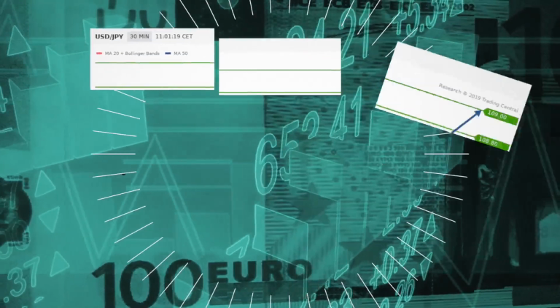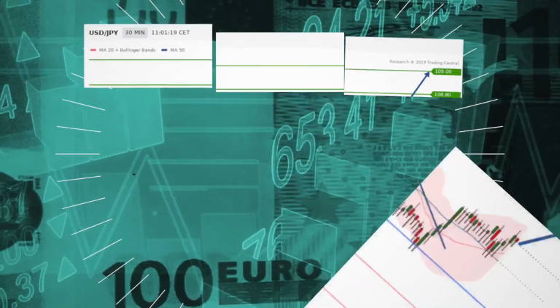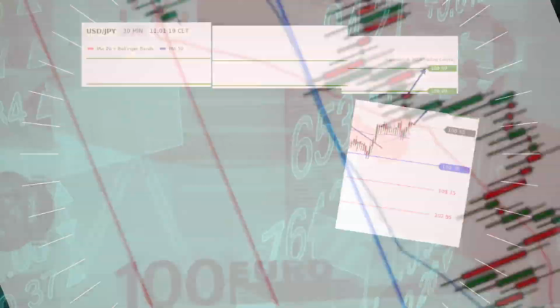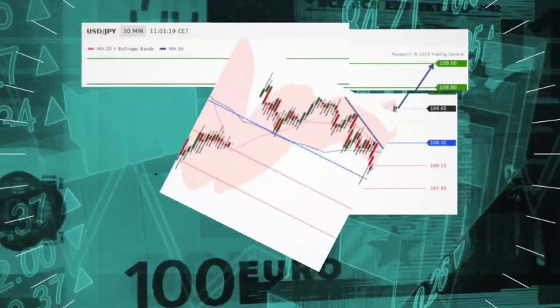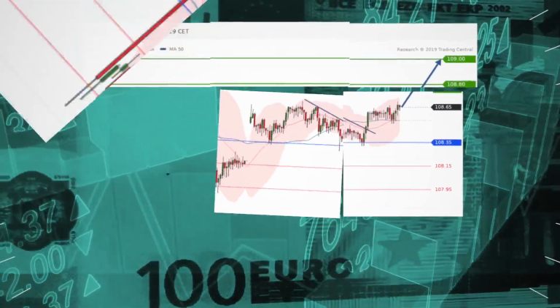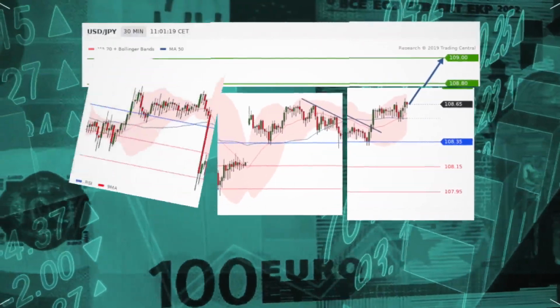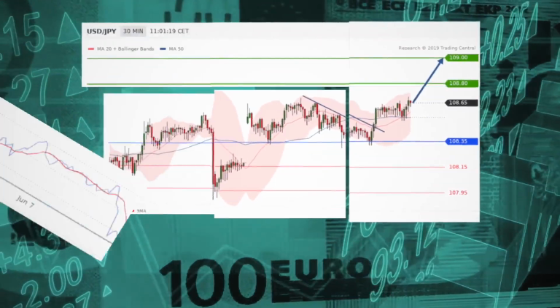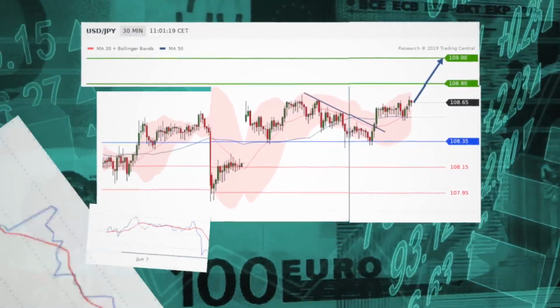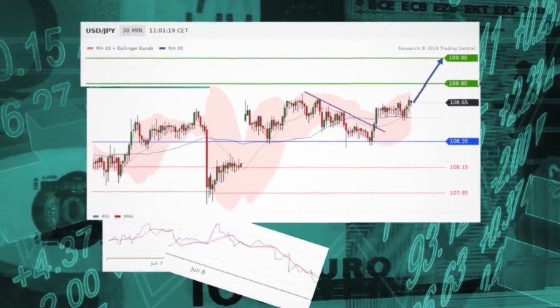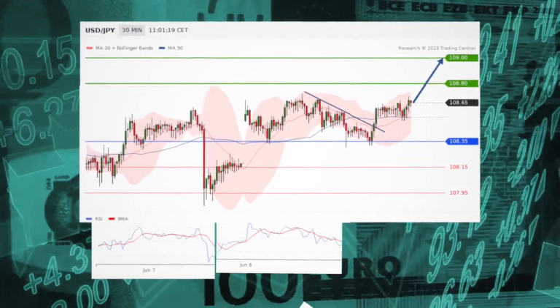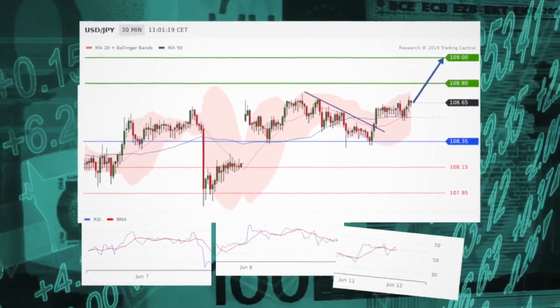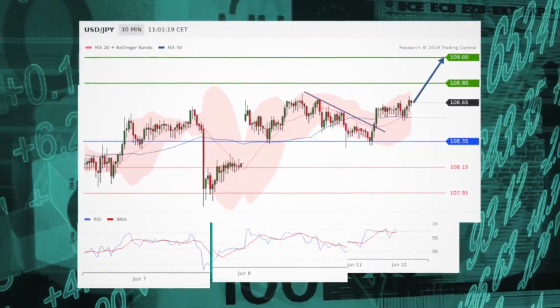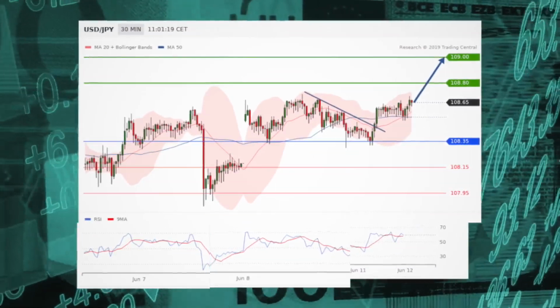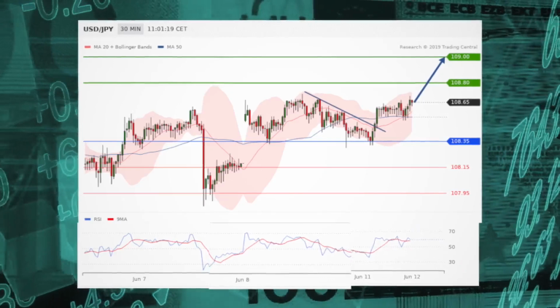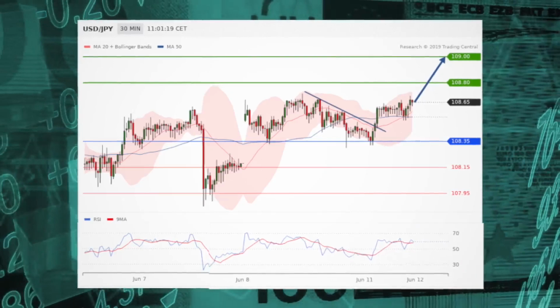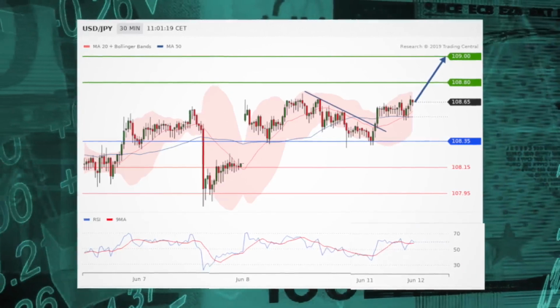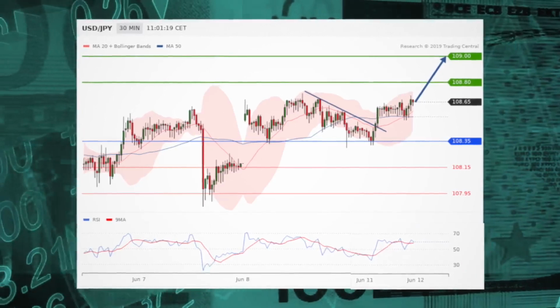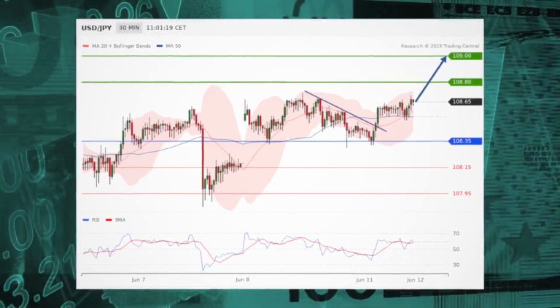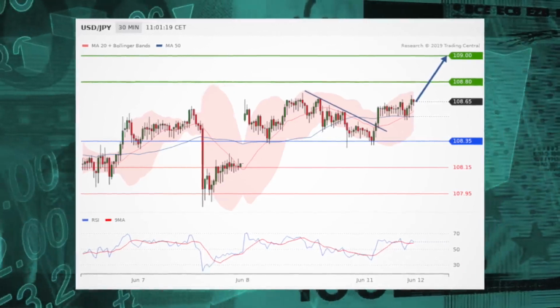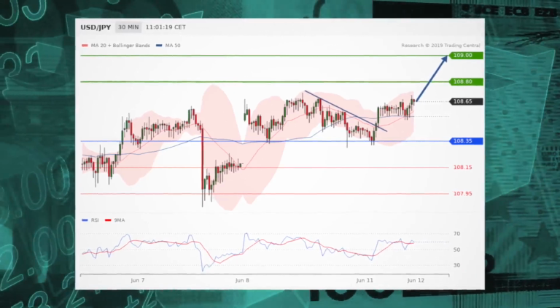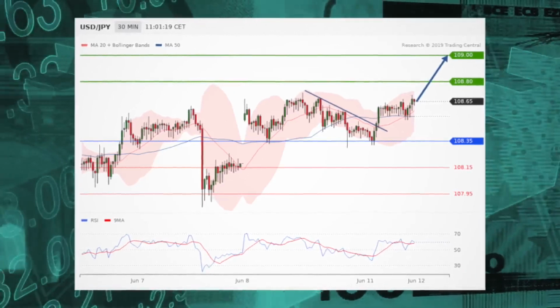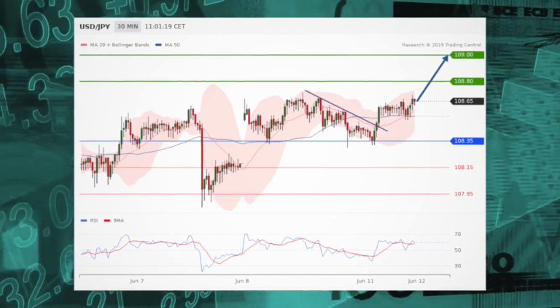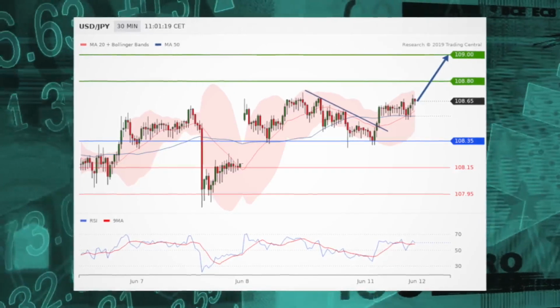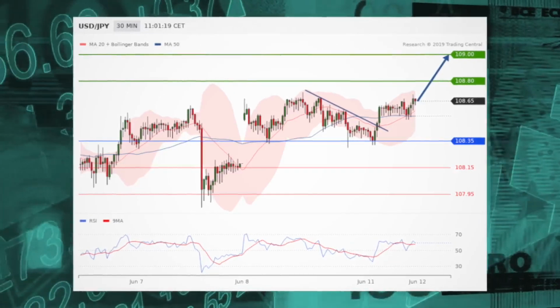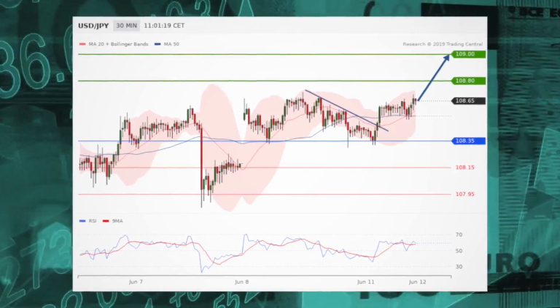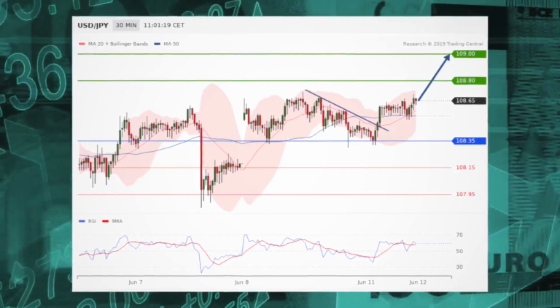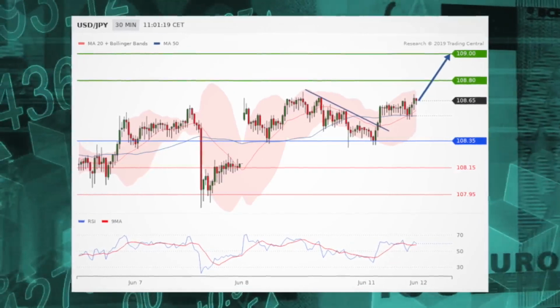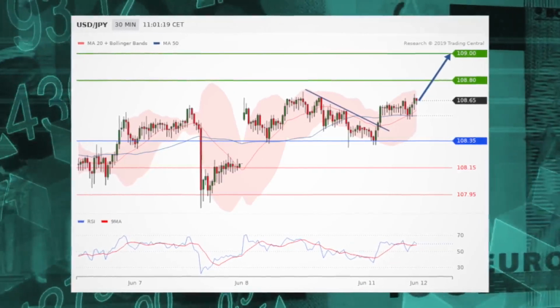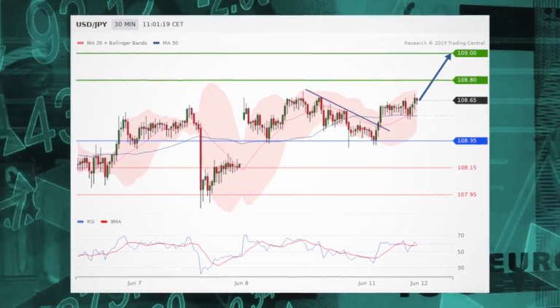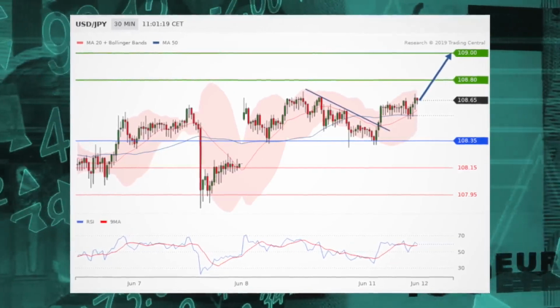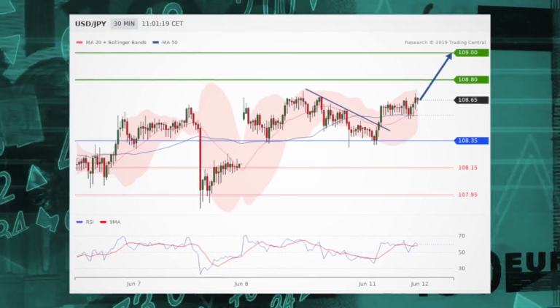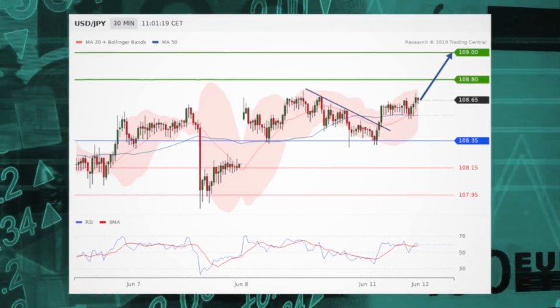The pivot point for Dollar-Yen stands at 108.35. Long positions above 108.35 are favored, with targets at 108.80 and 109 in extension.